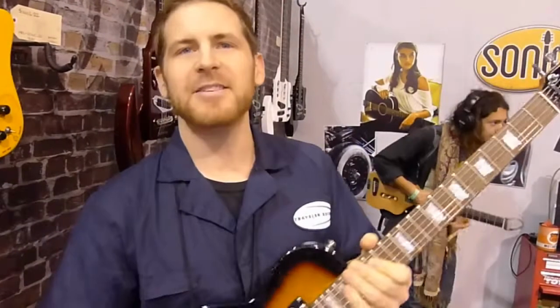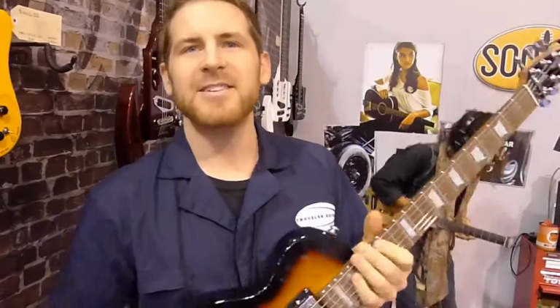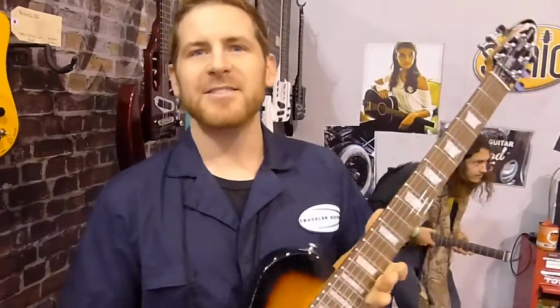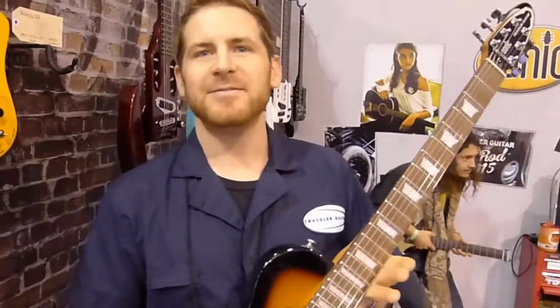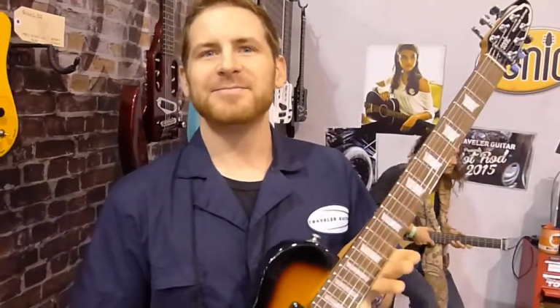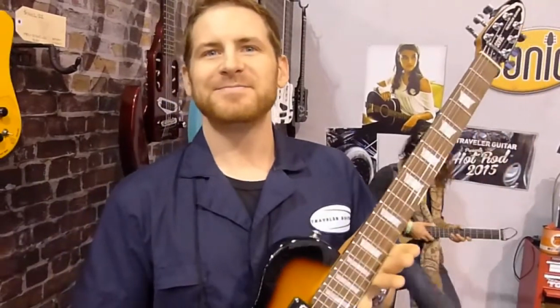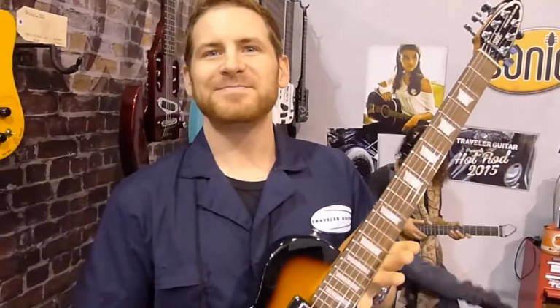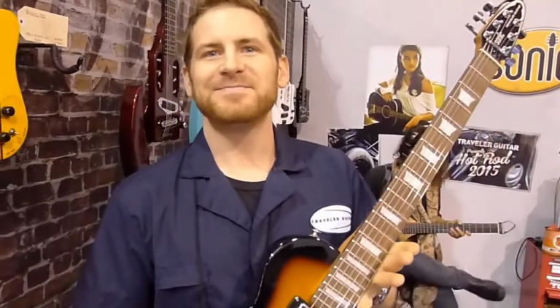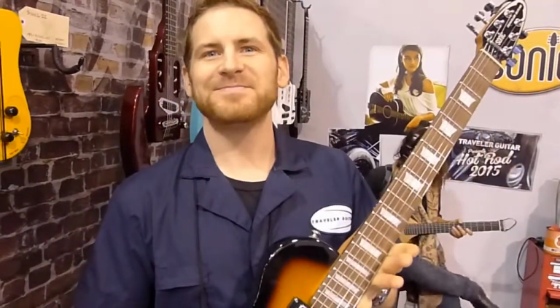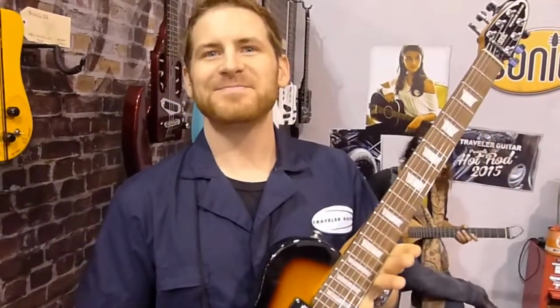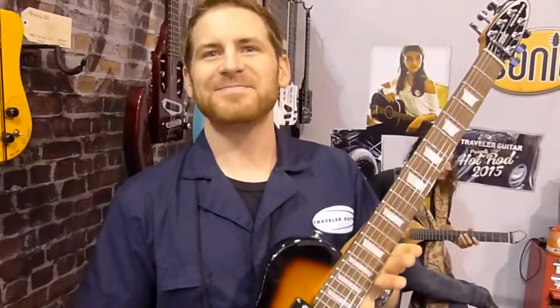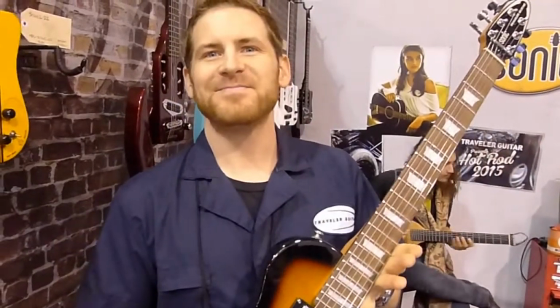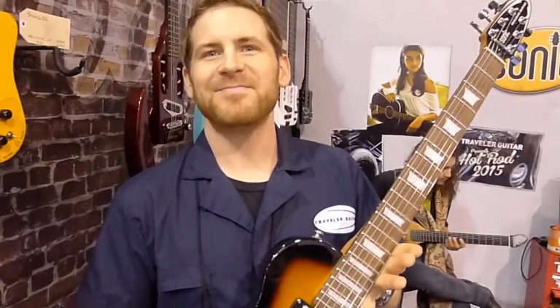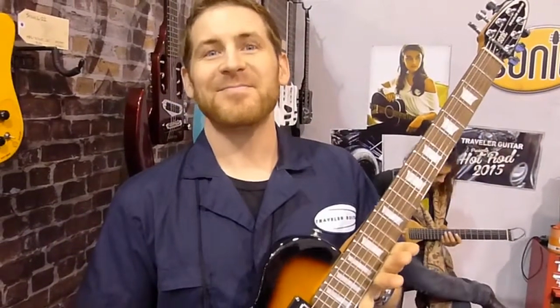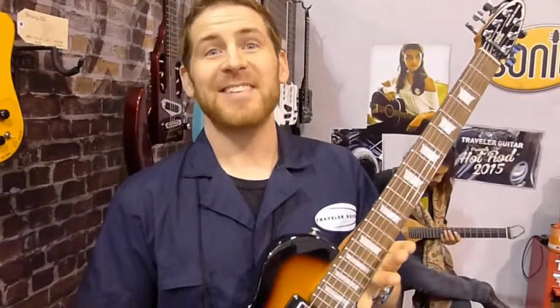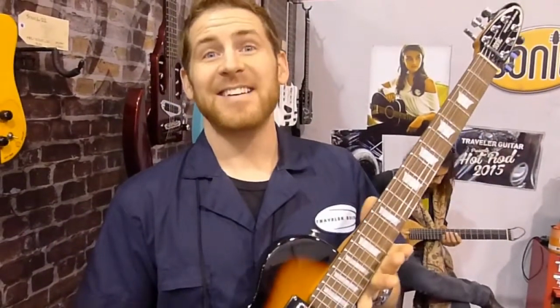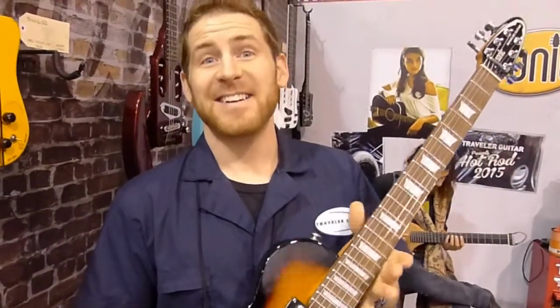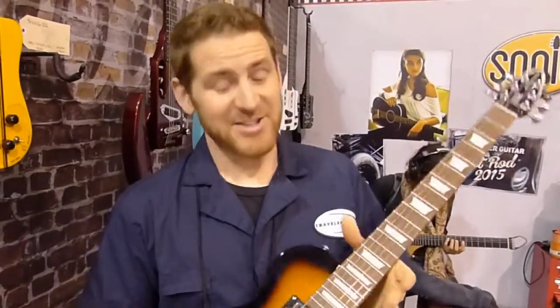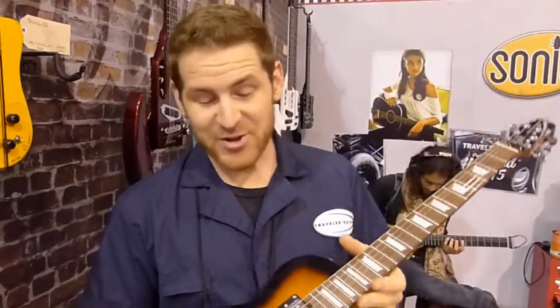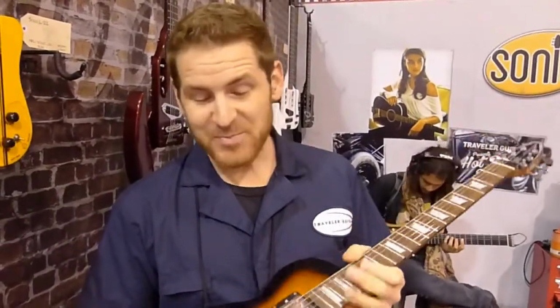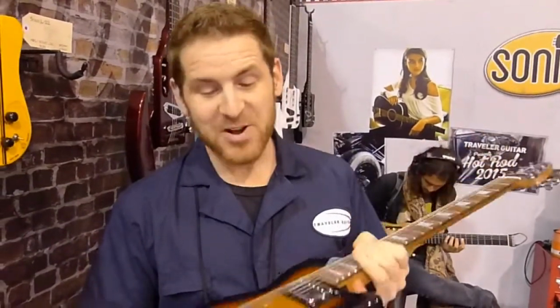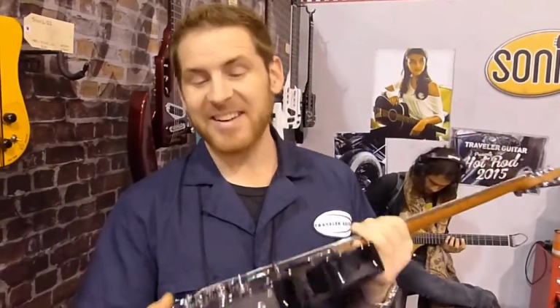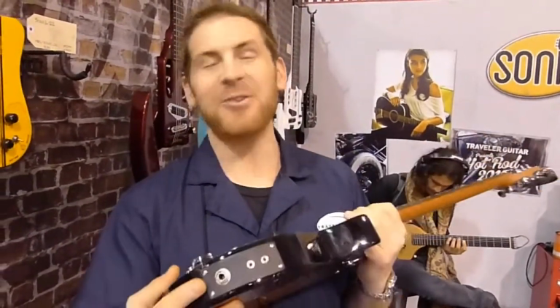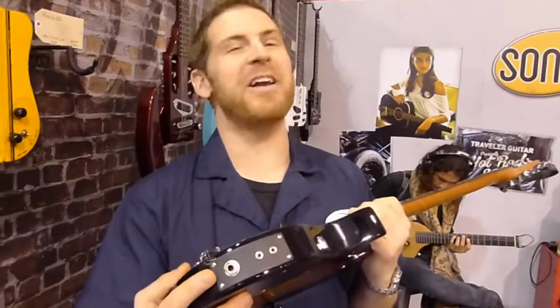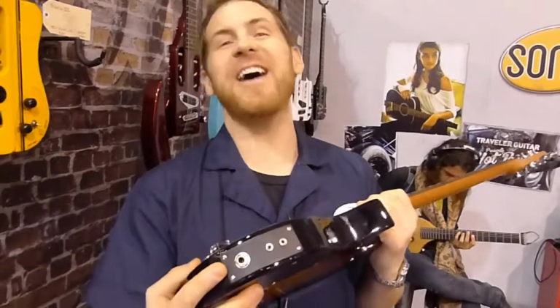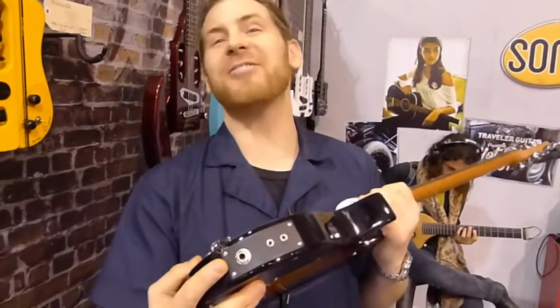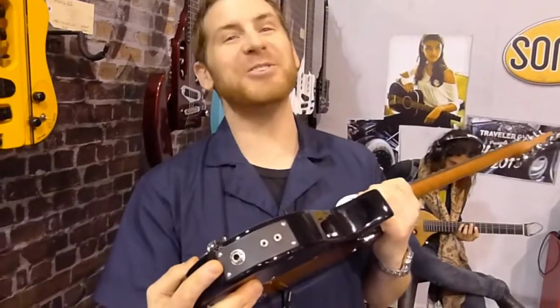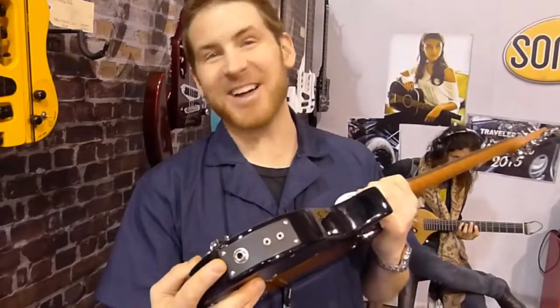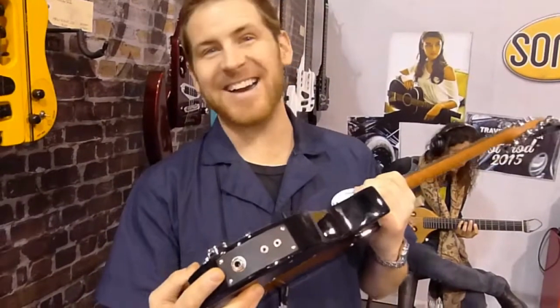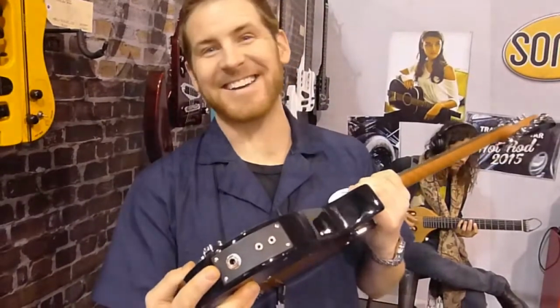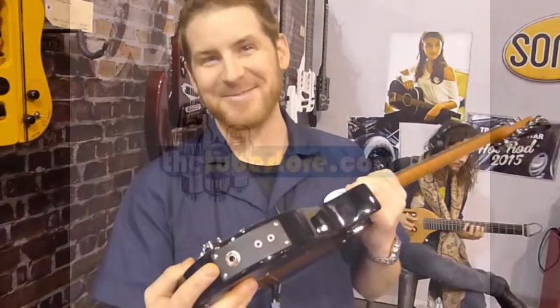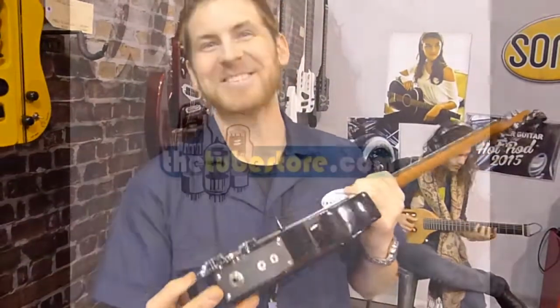And the best part is you can still plug them into a tube amp — you can plug it into whatever you like. Absolutely.